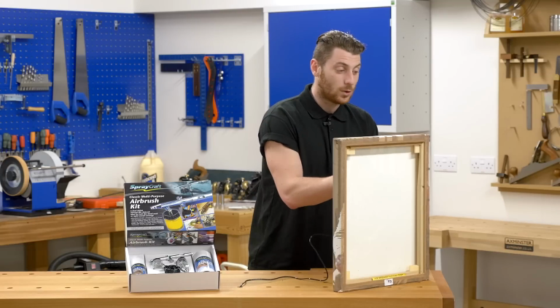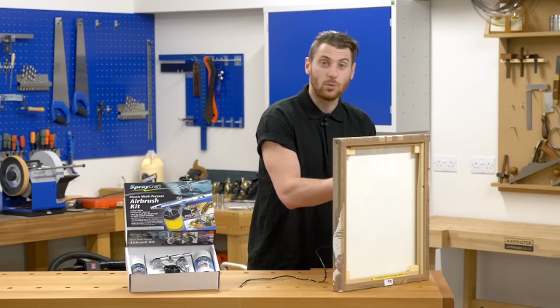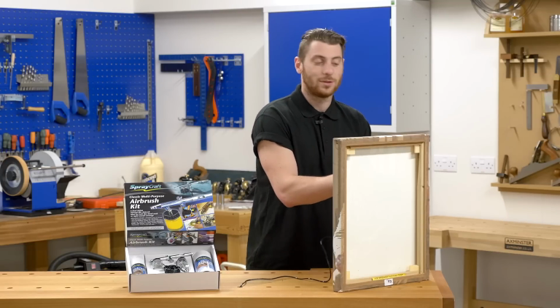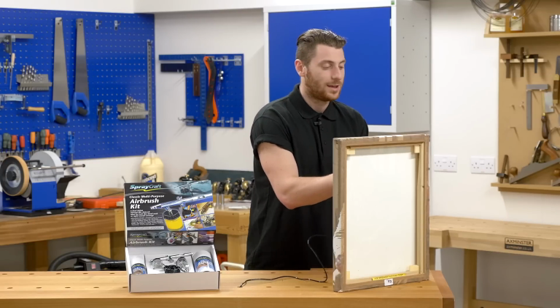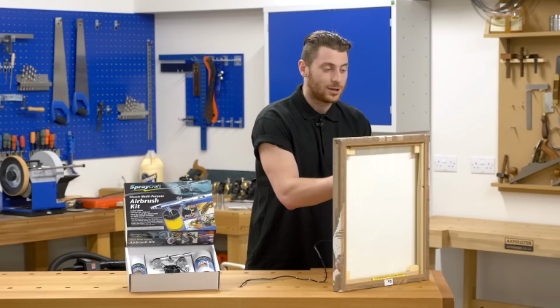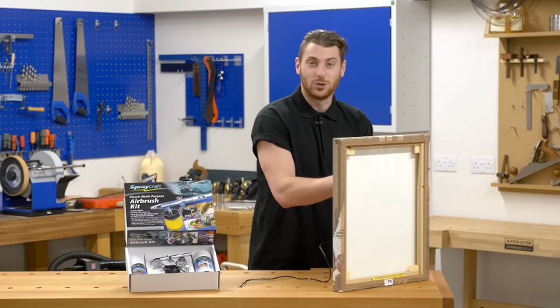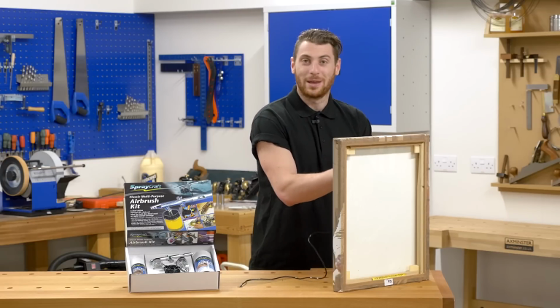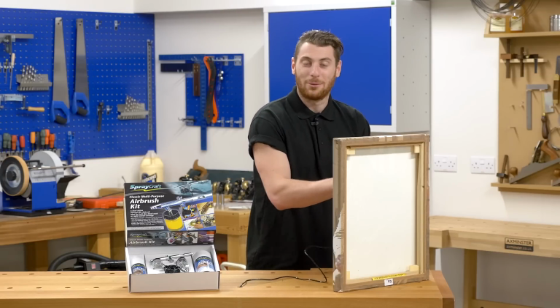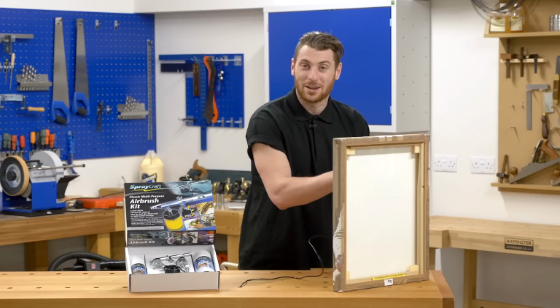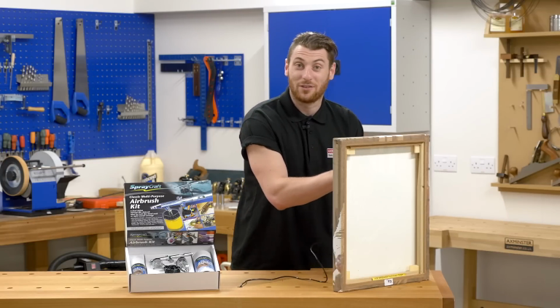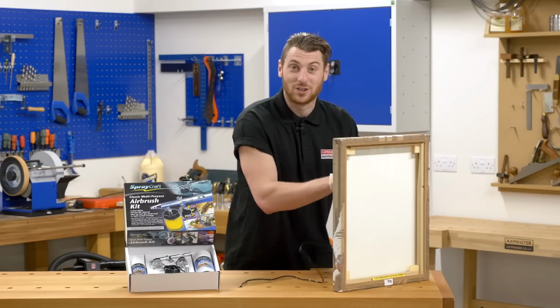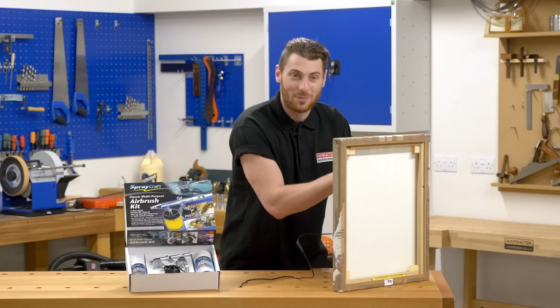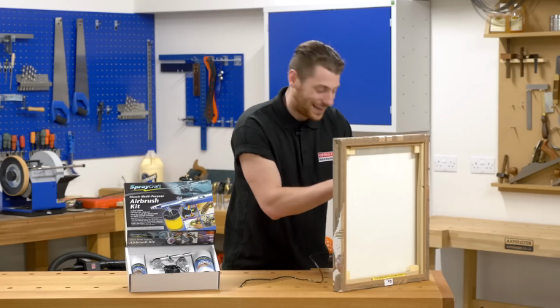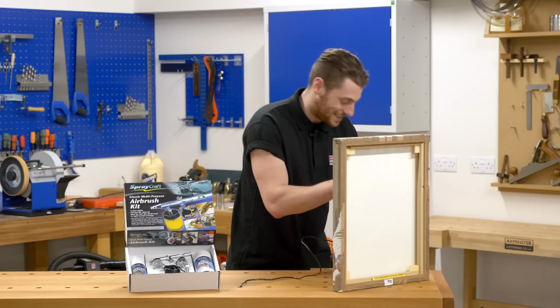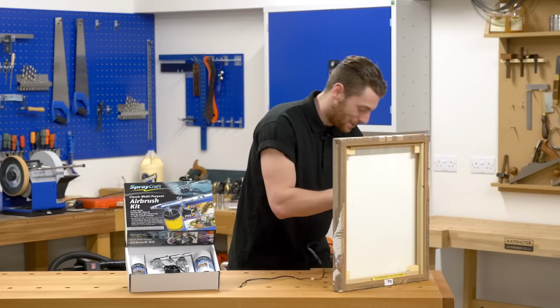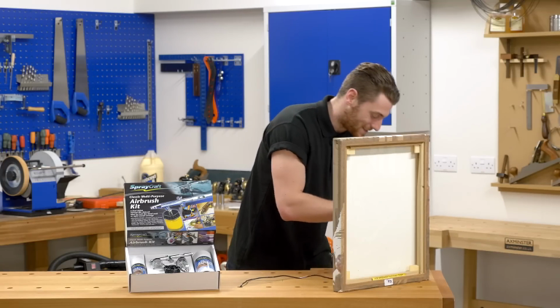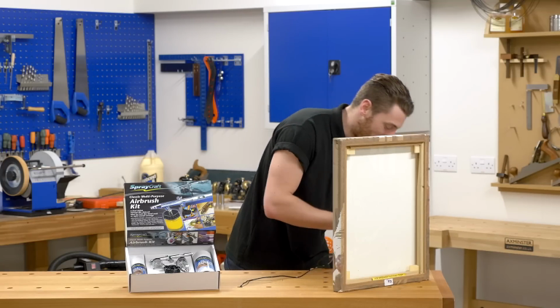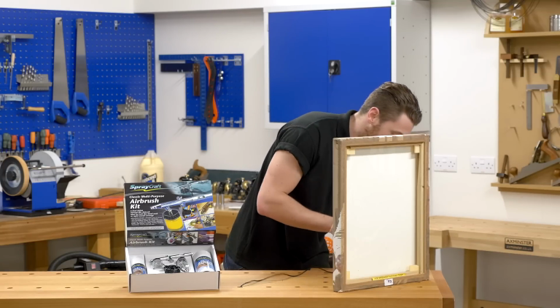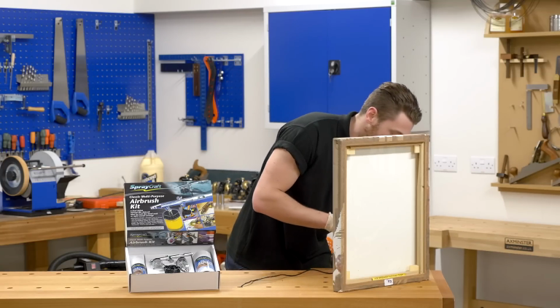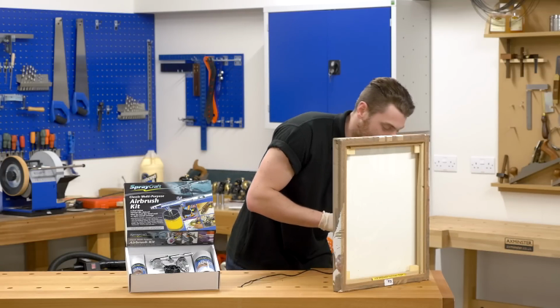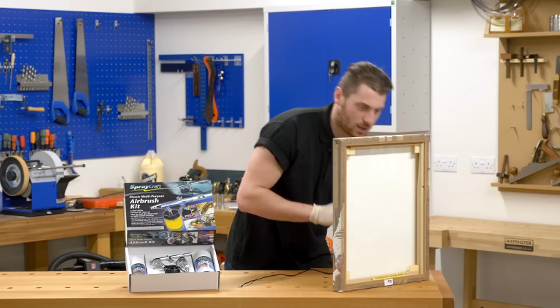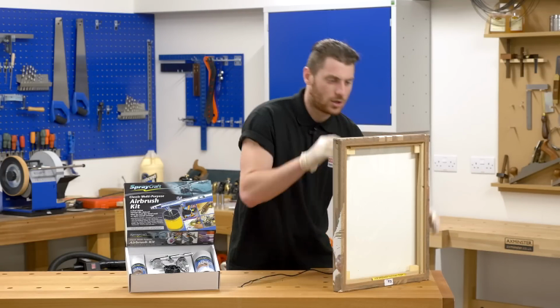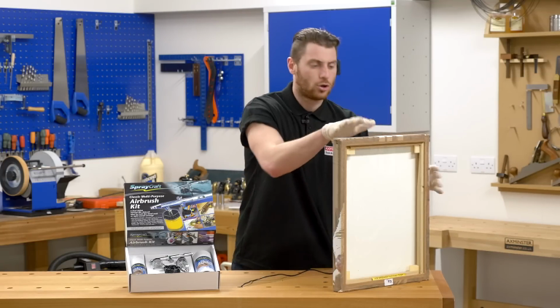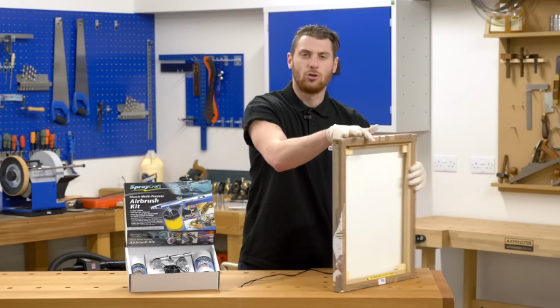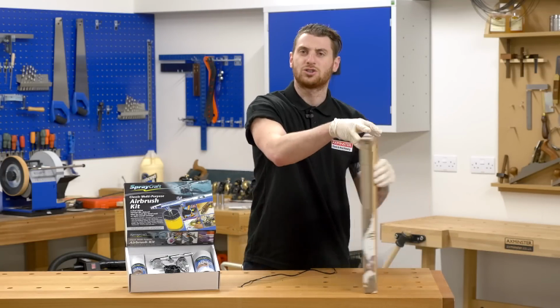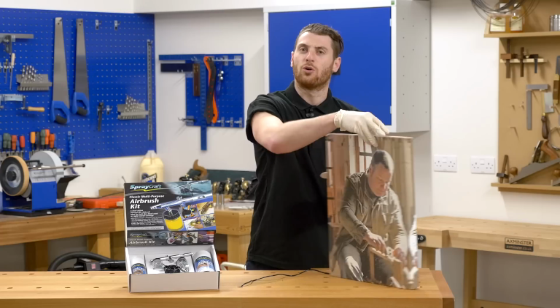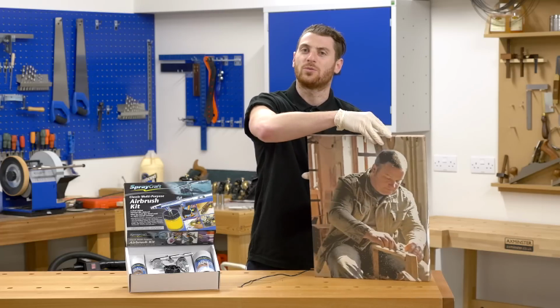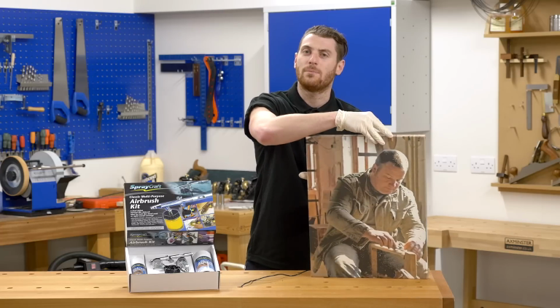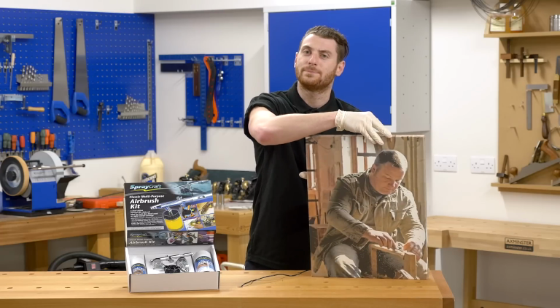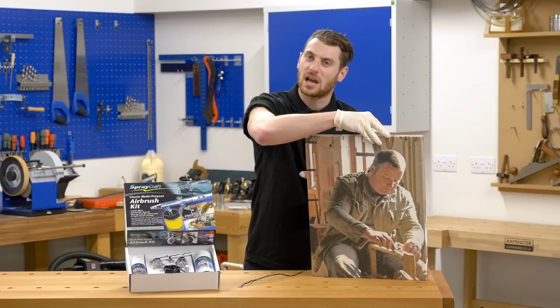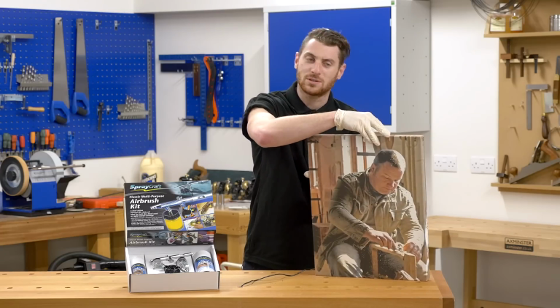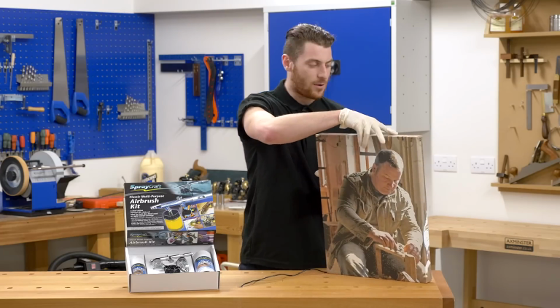Oh, you join me here whilst I finish off my latest masterpiece. Not sure on this one, but time will tell.